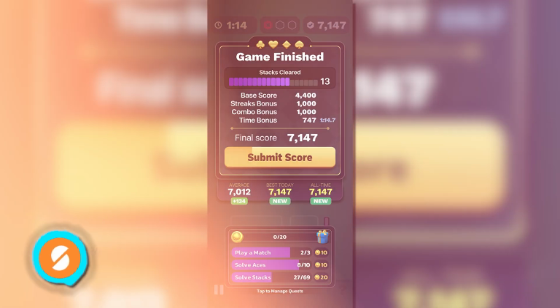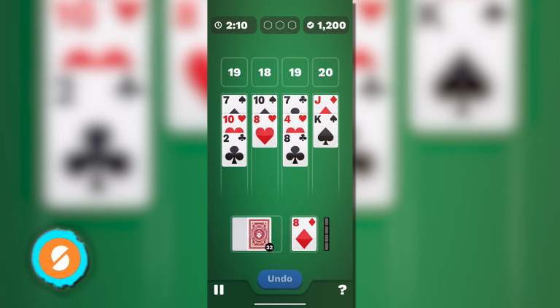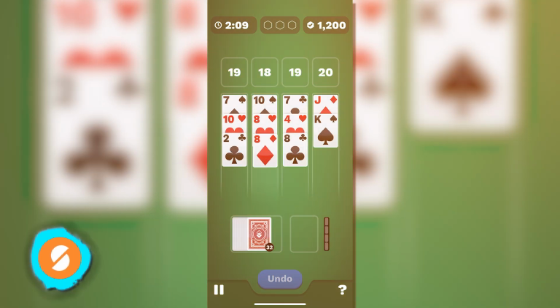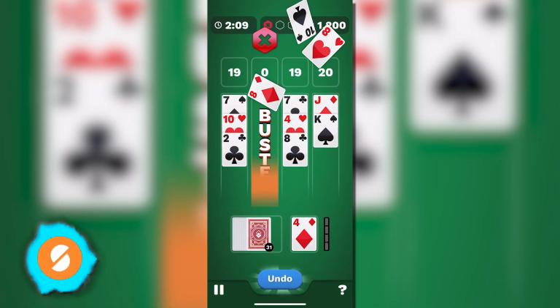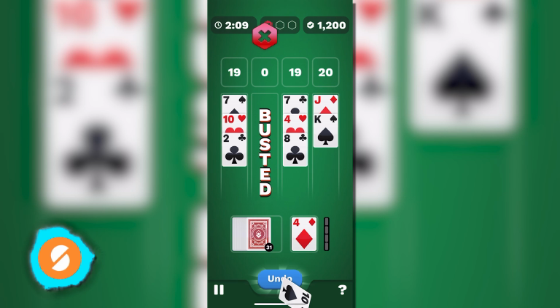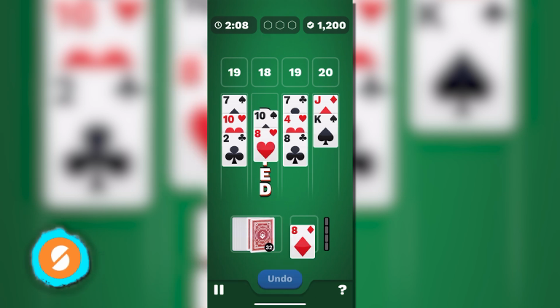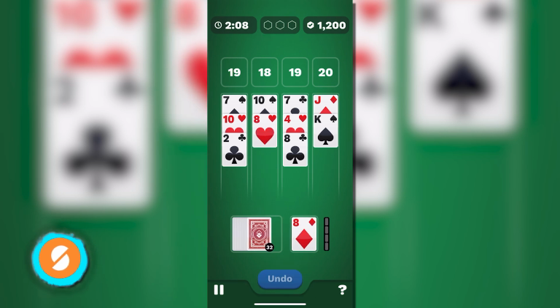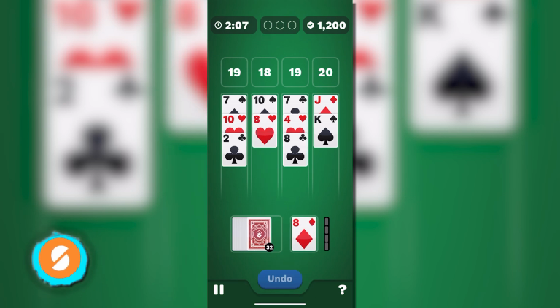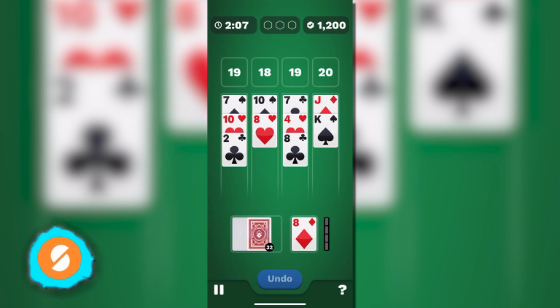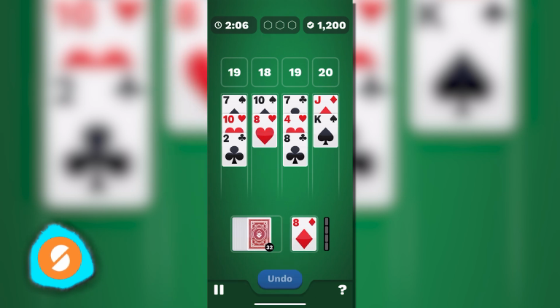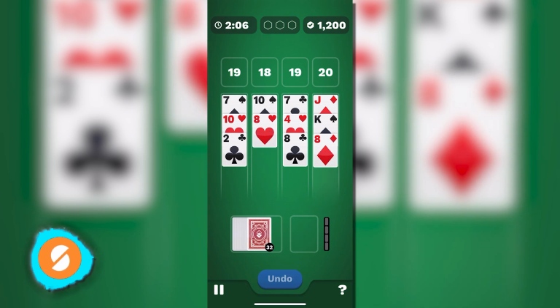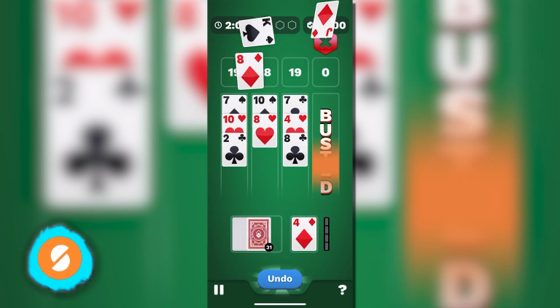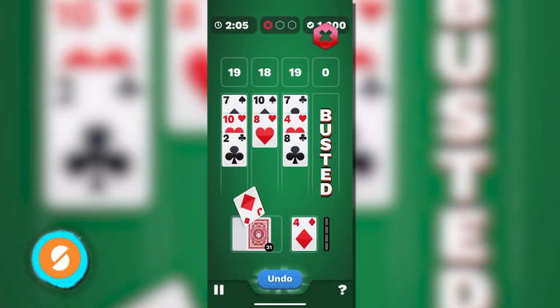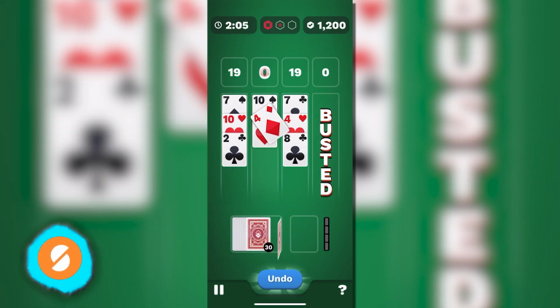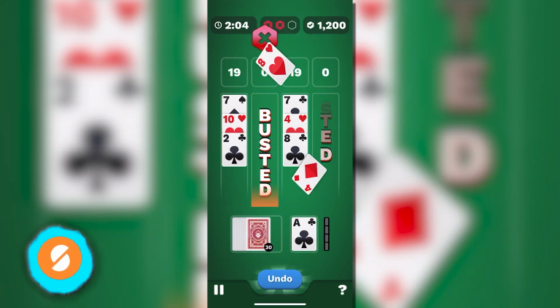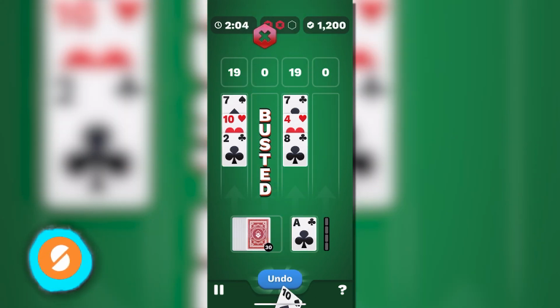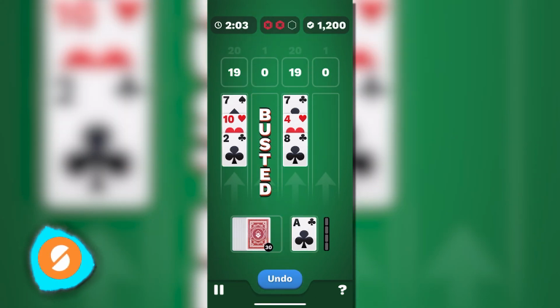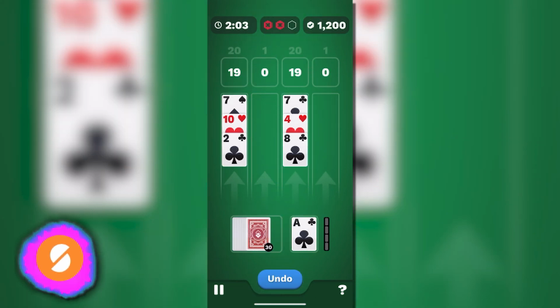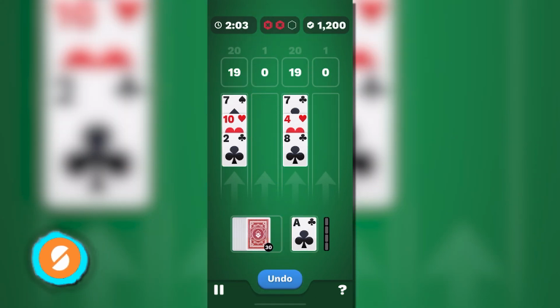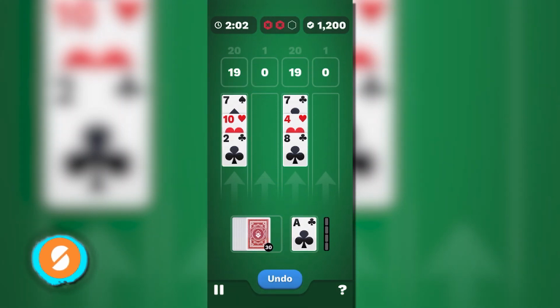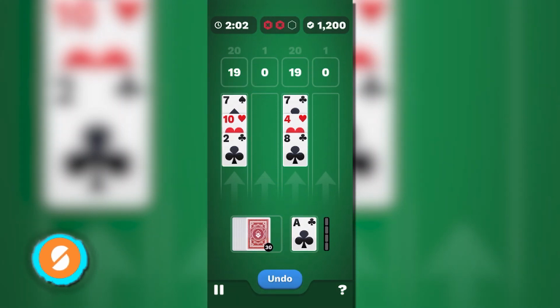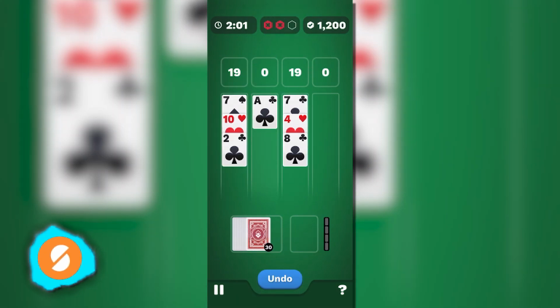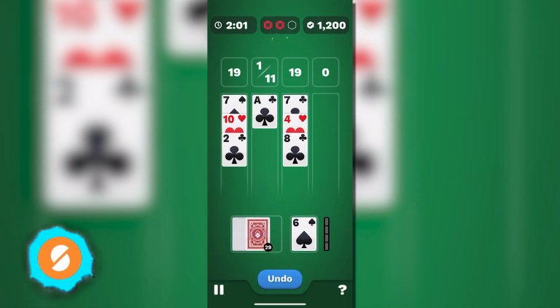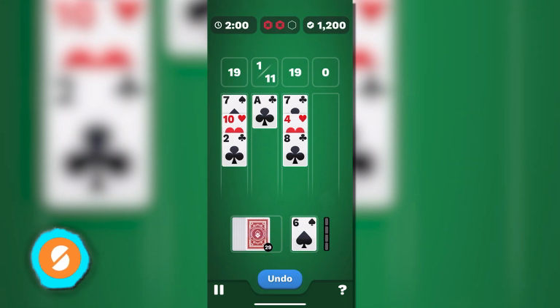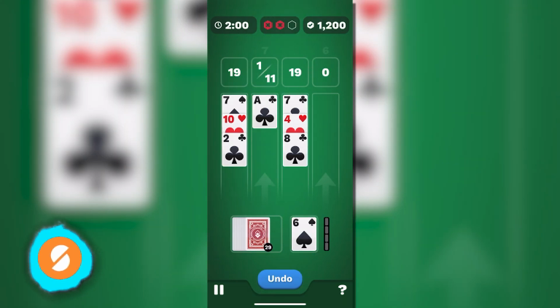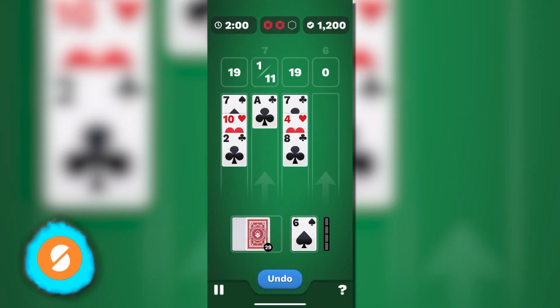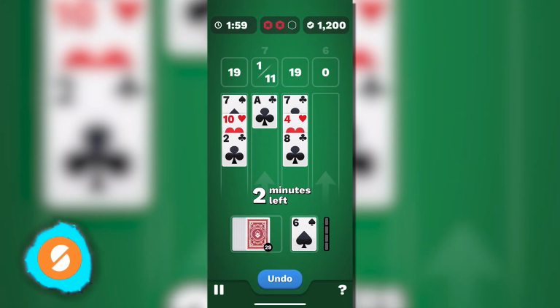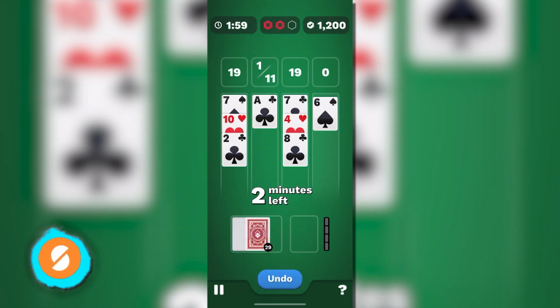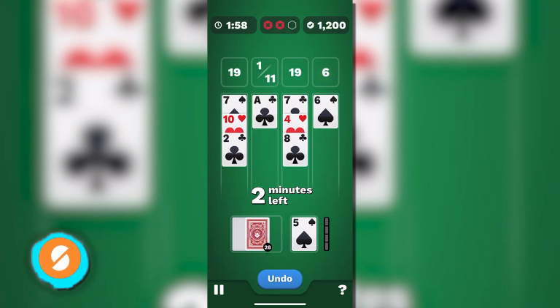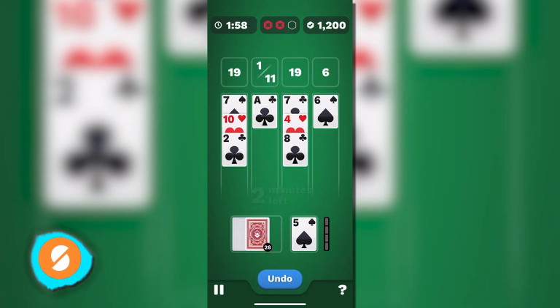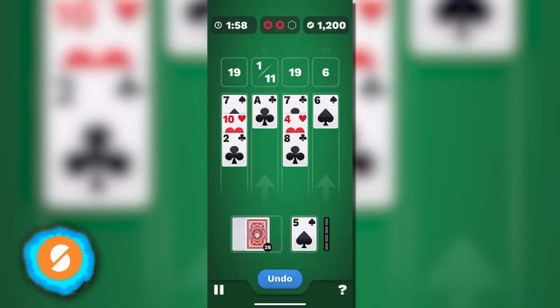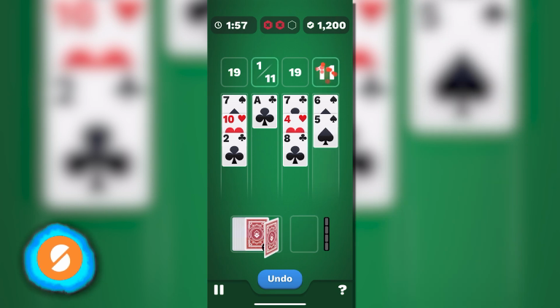In 21 Blitz, players aim to stack cards while avoiding a bust, which occurs when the card values exceed 21.